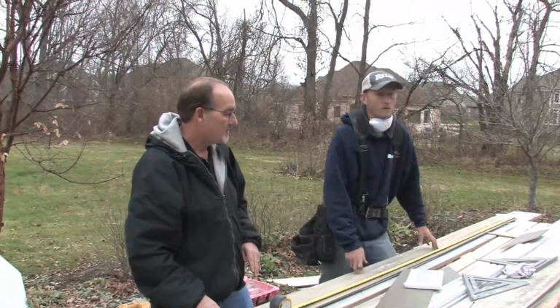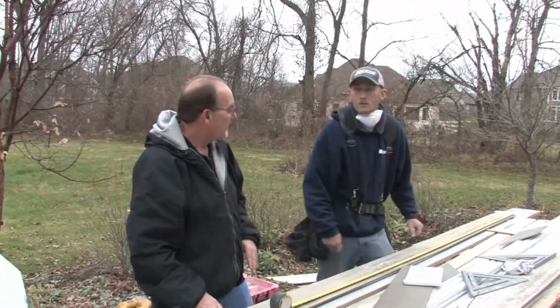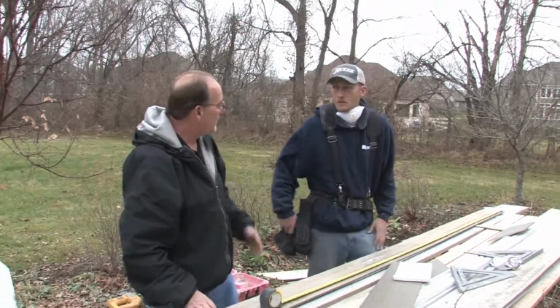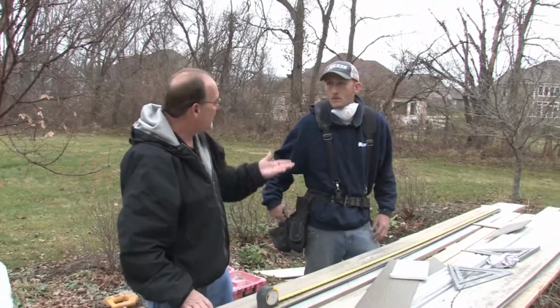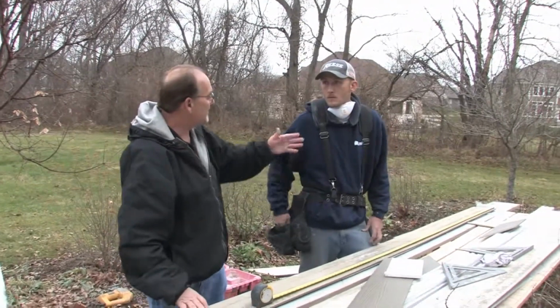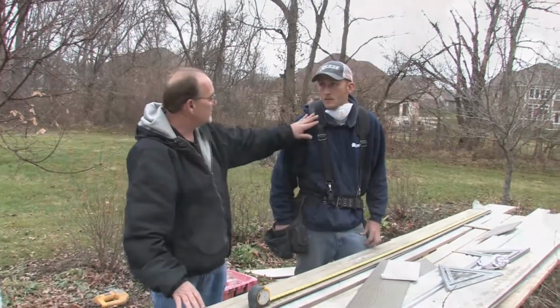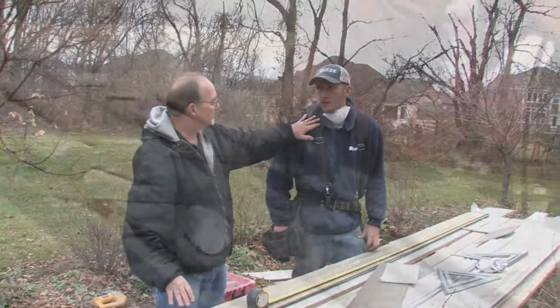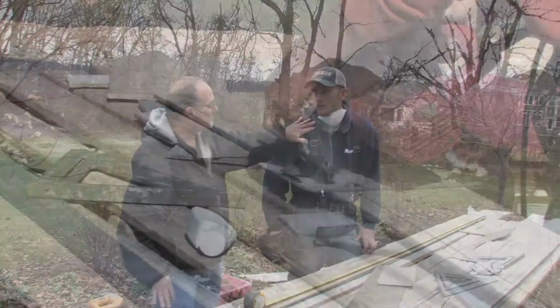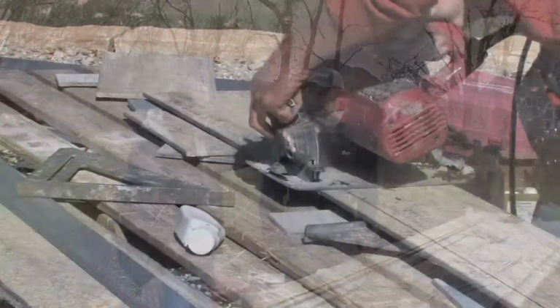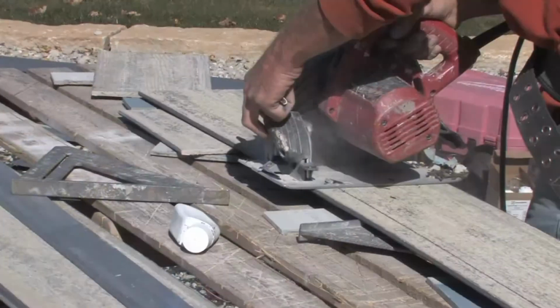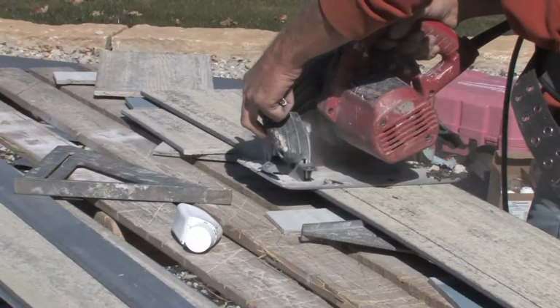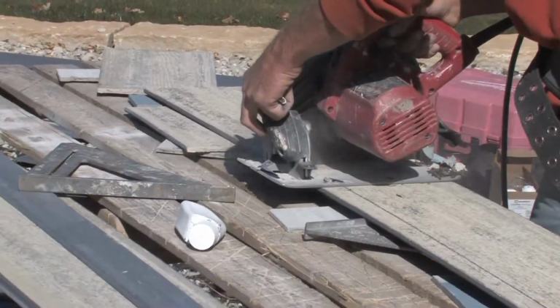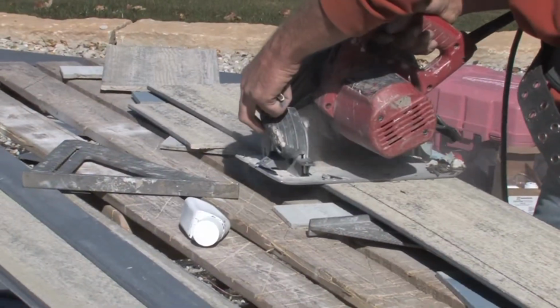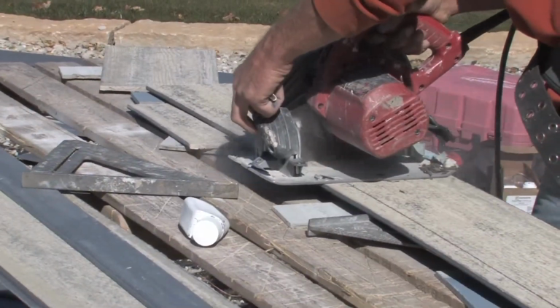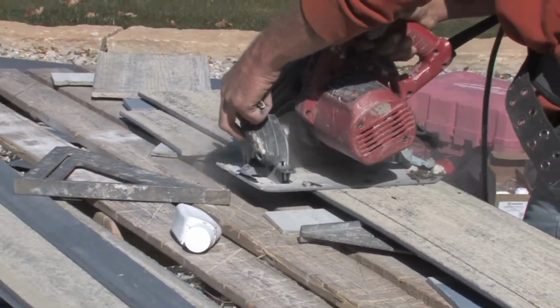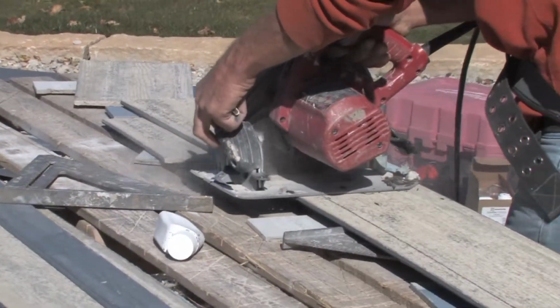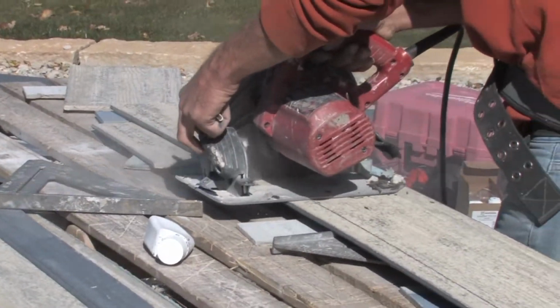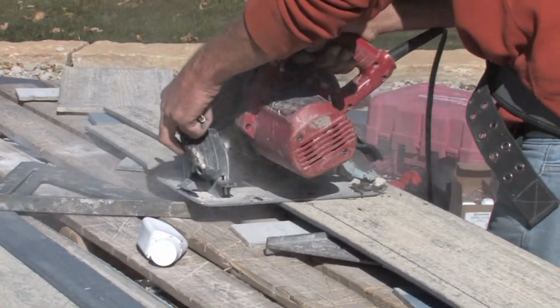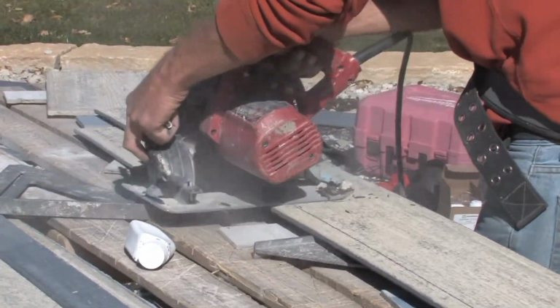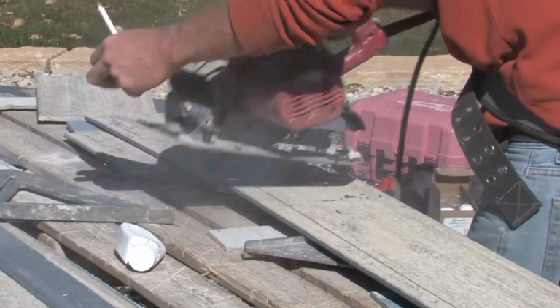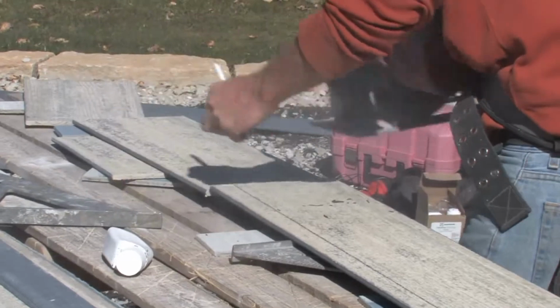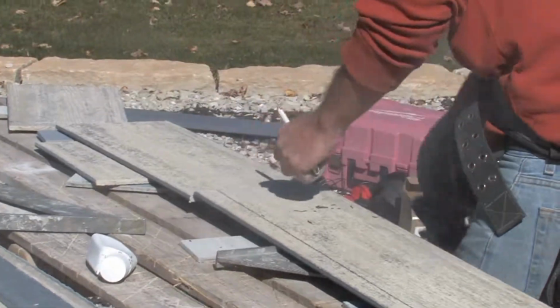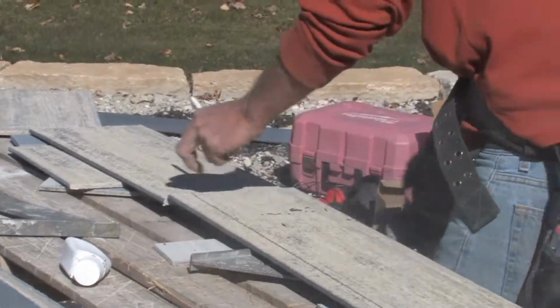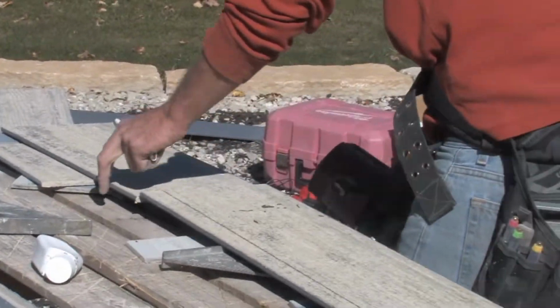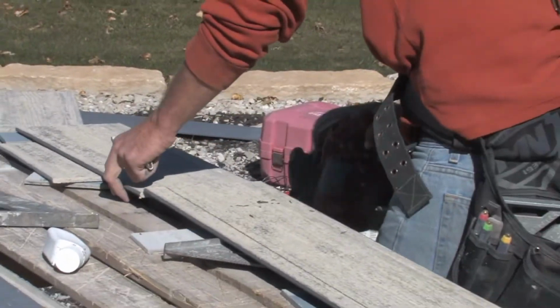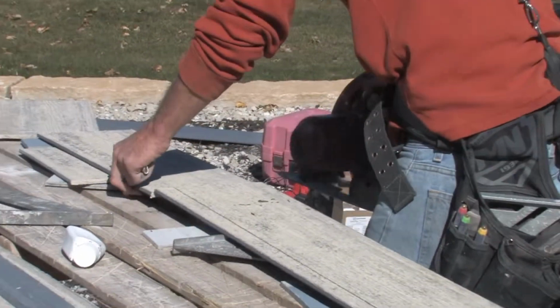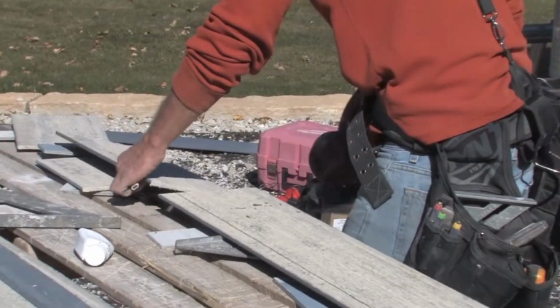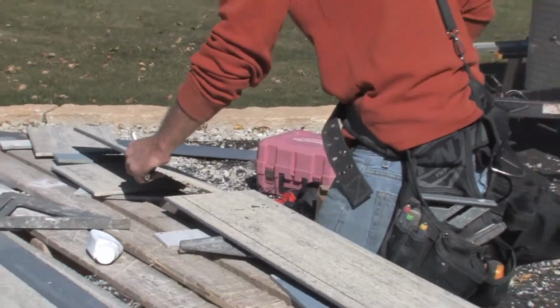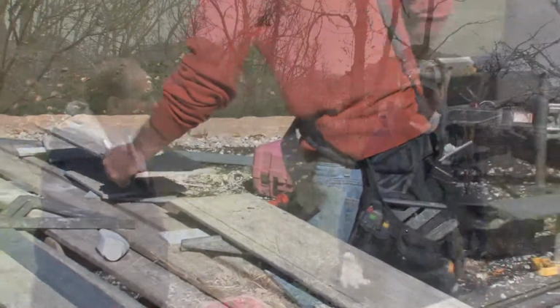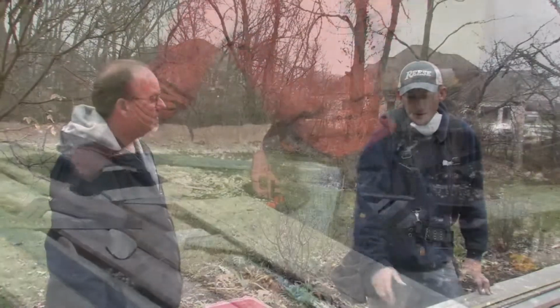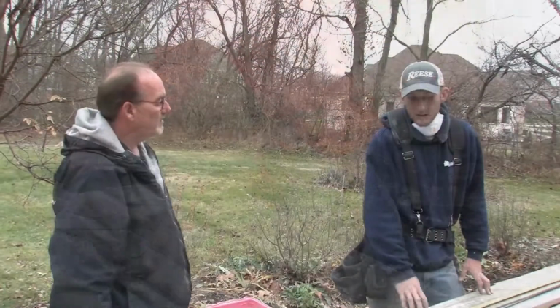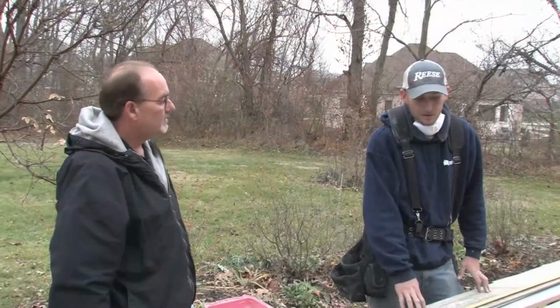So when you cut this, I notice you've got your mask on. Yeah — well, there's a lot of dust that flies in the air, so I want to make sure I'm protected when the dust is flying.